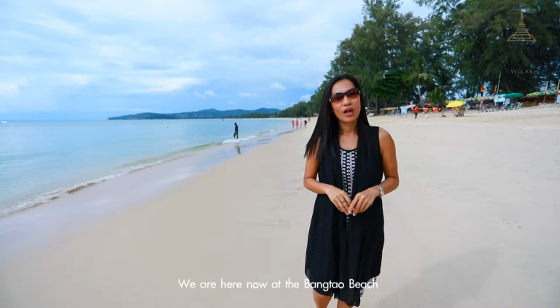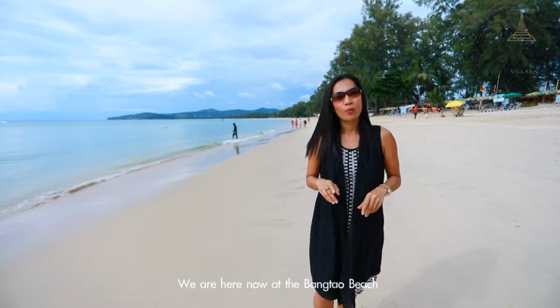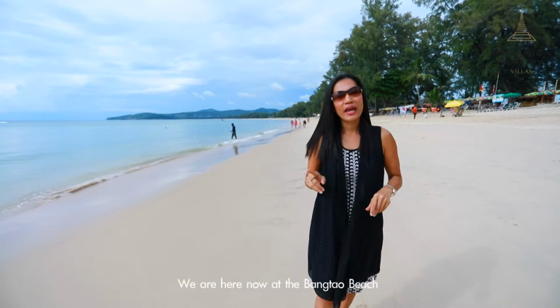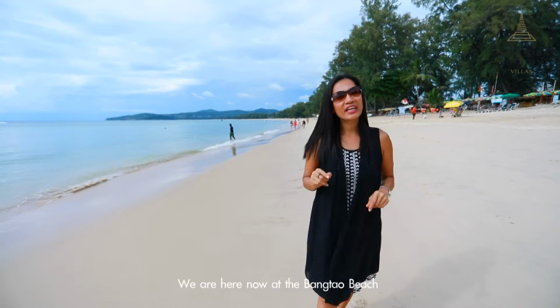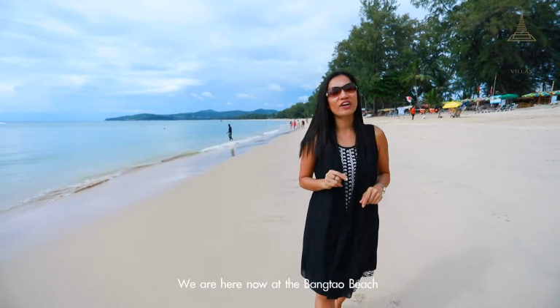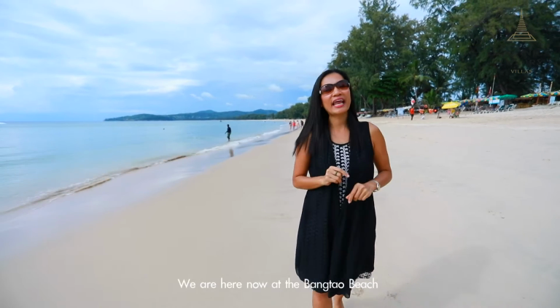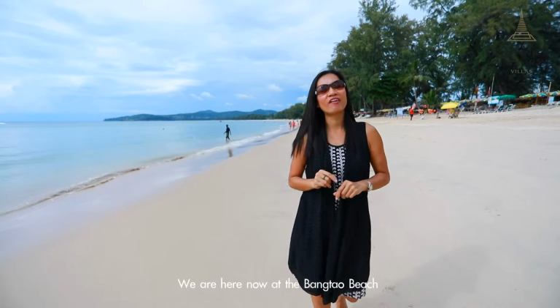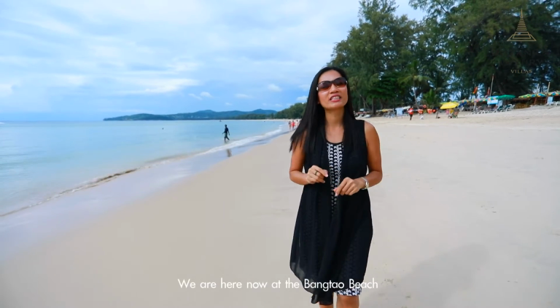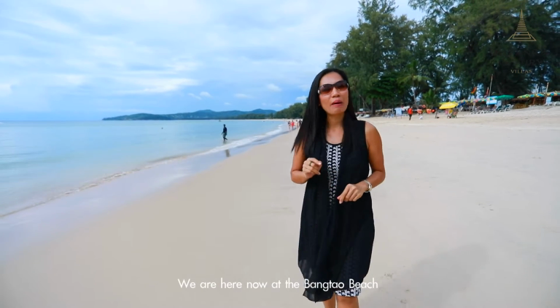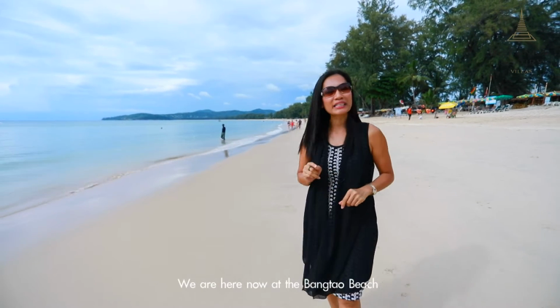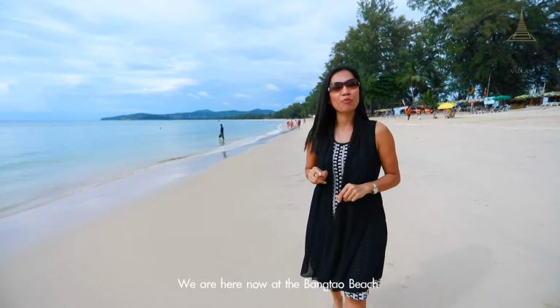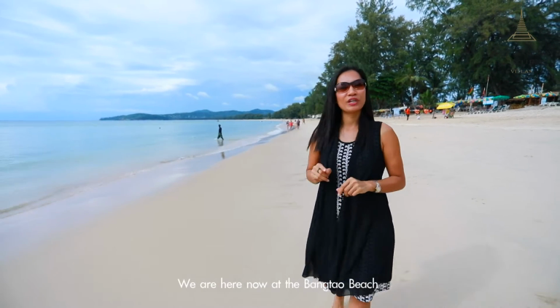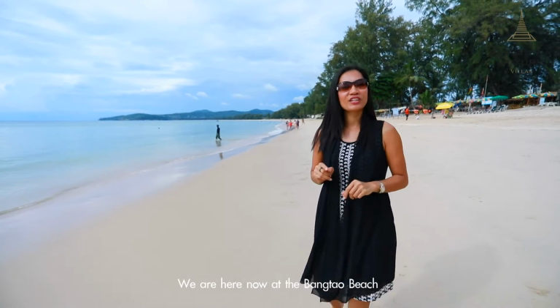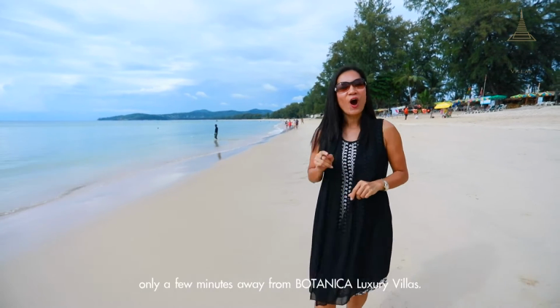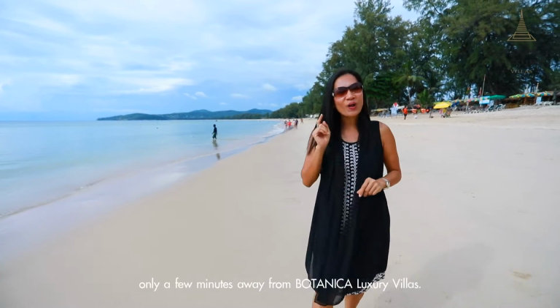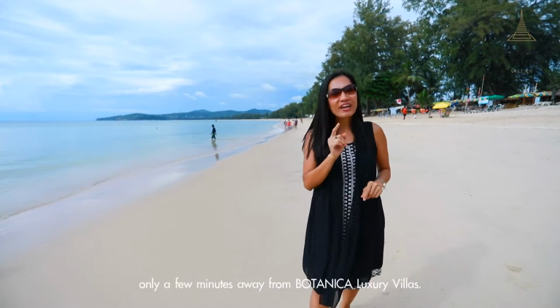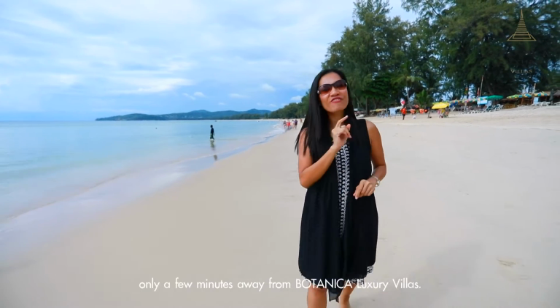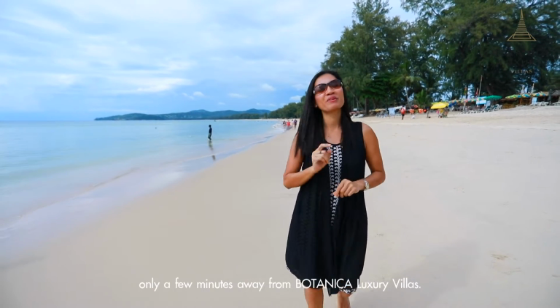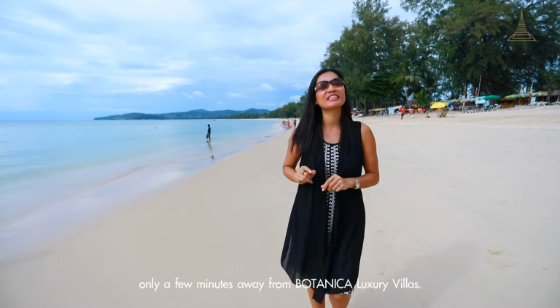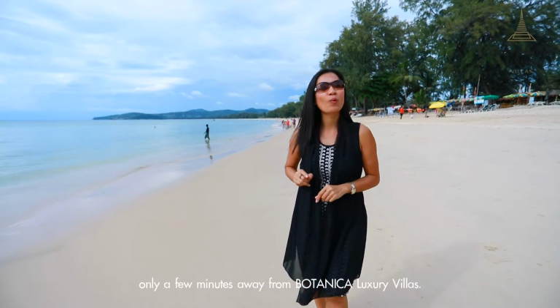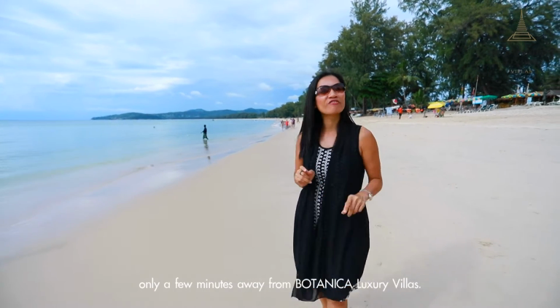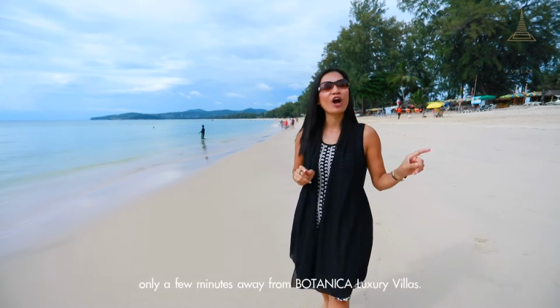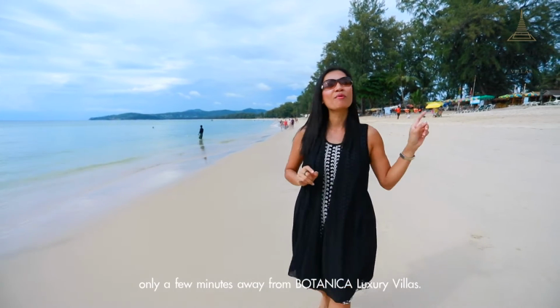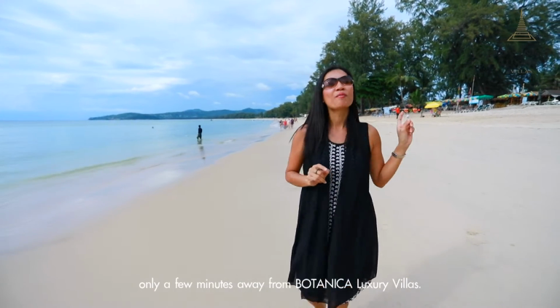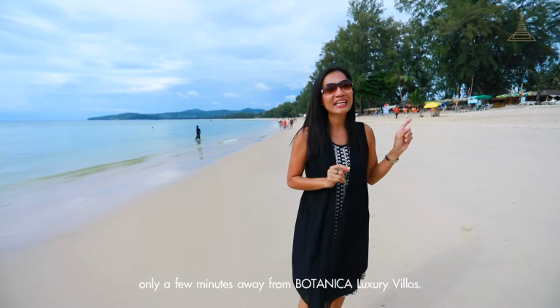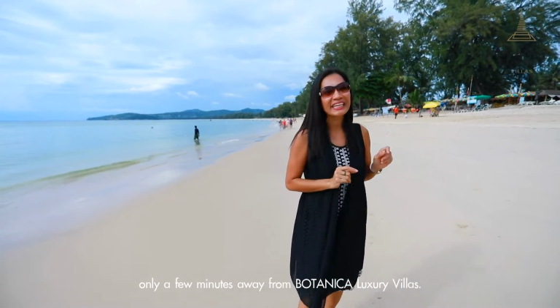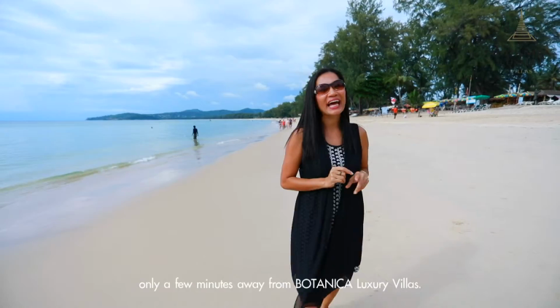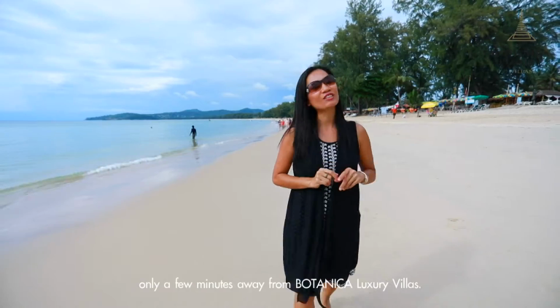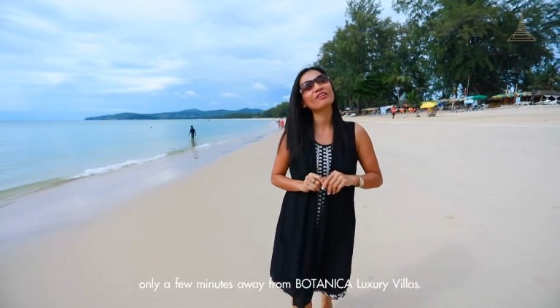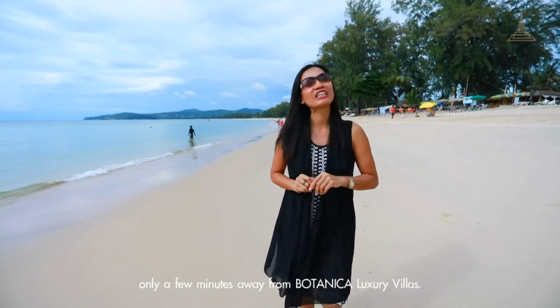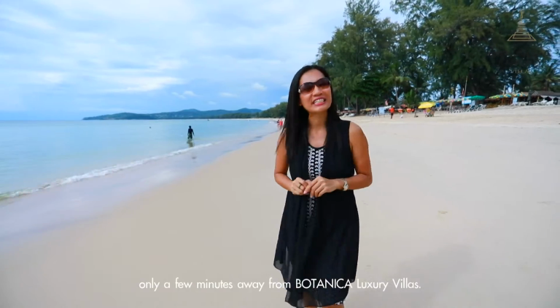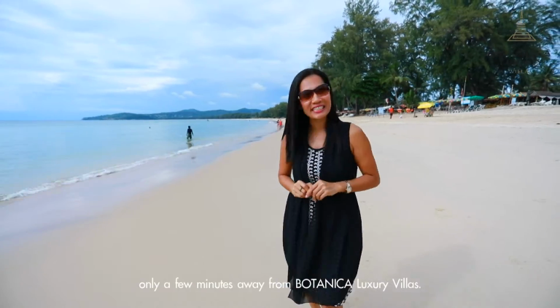We are here now at Bangtao Beach, only a few minutes away from Botanica Luxury Villas.